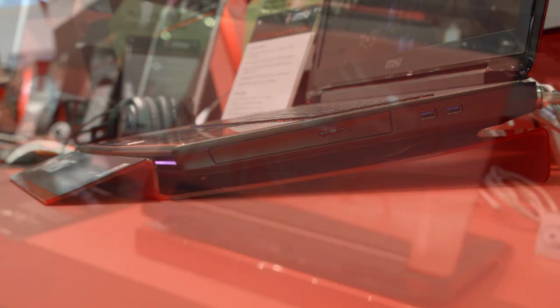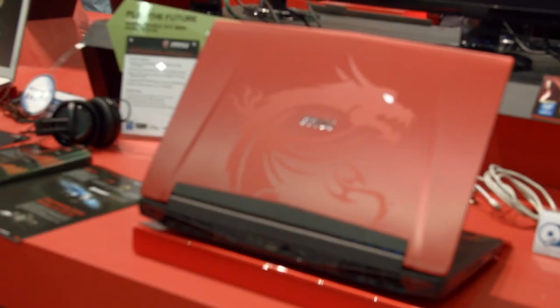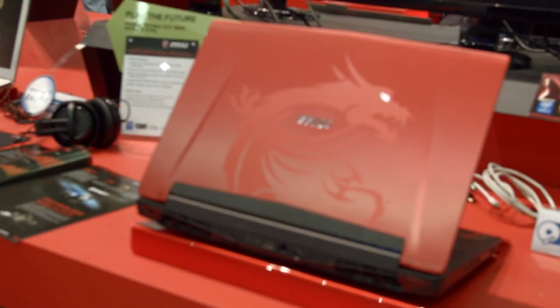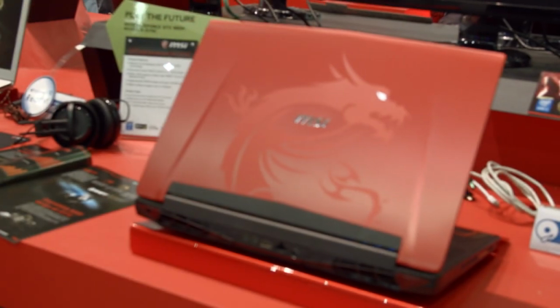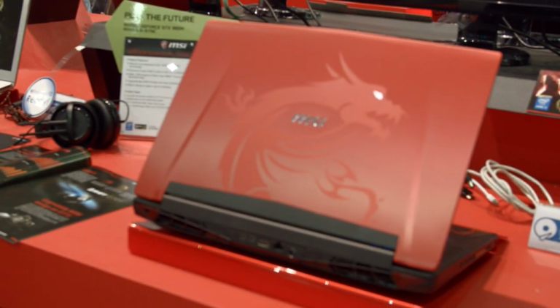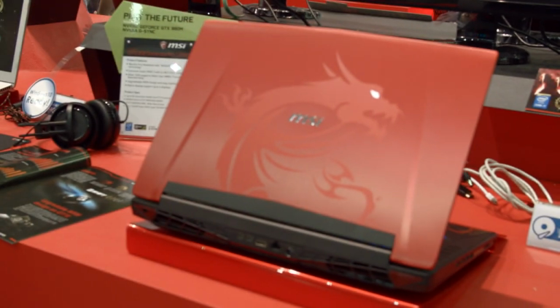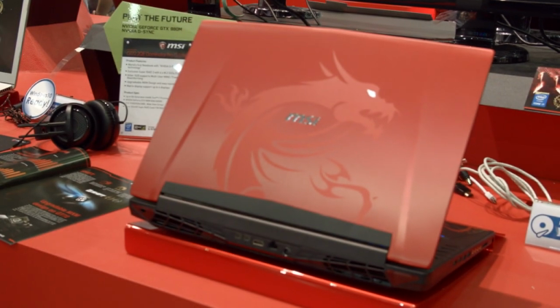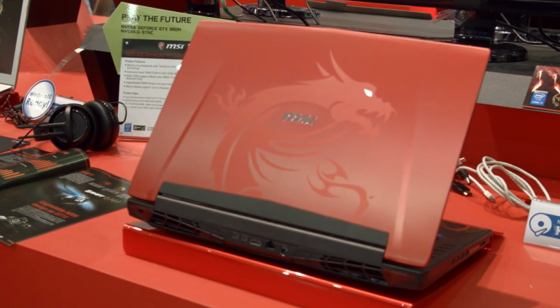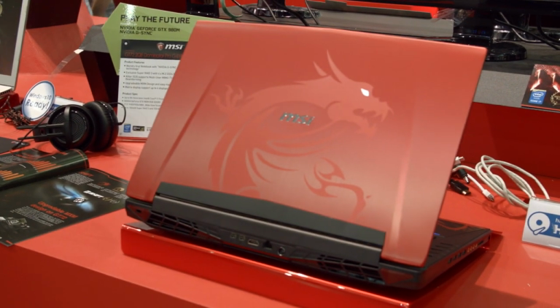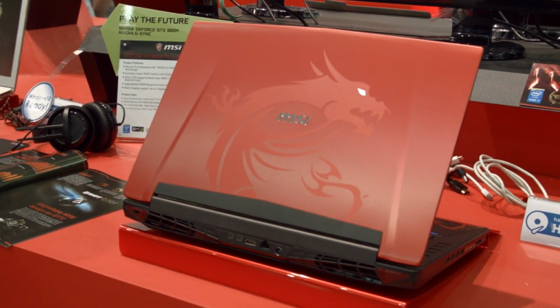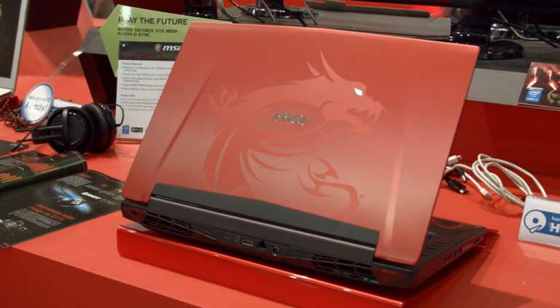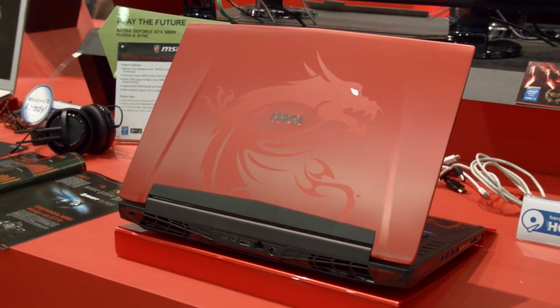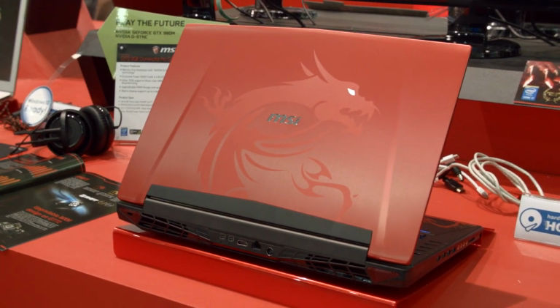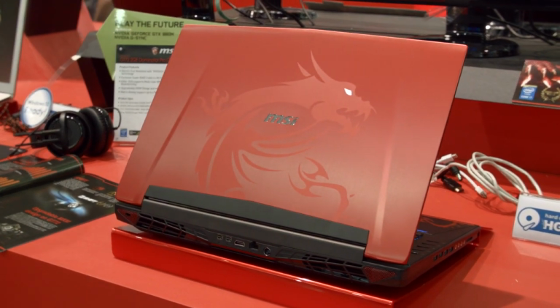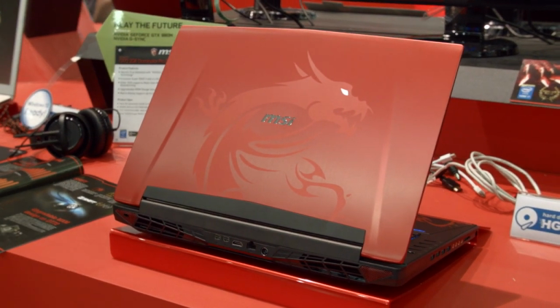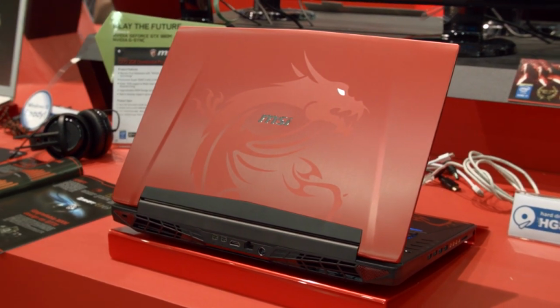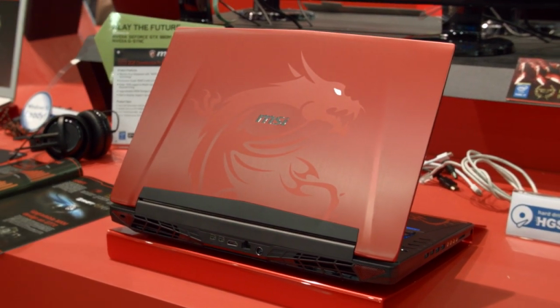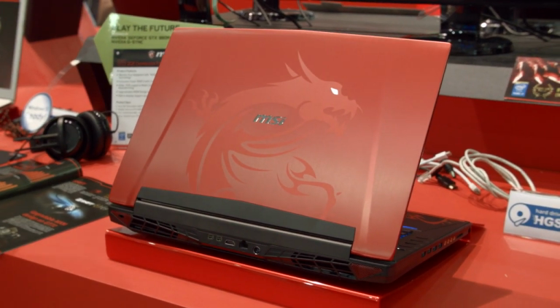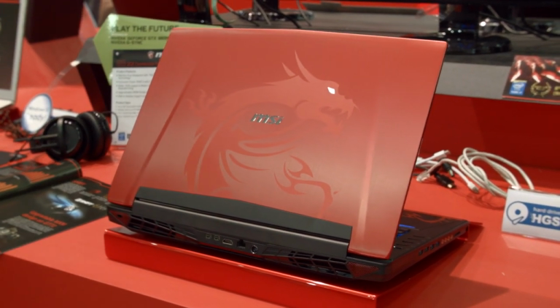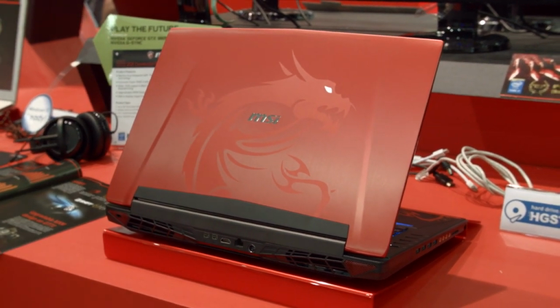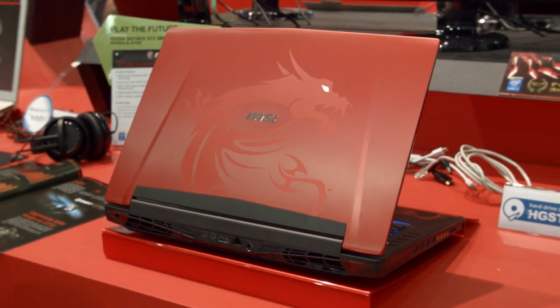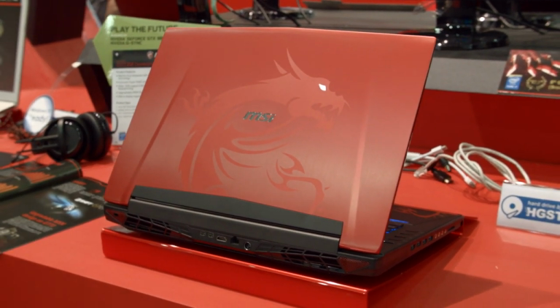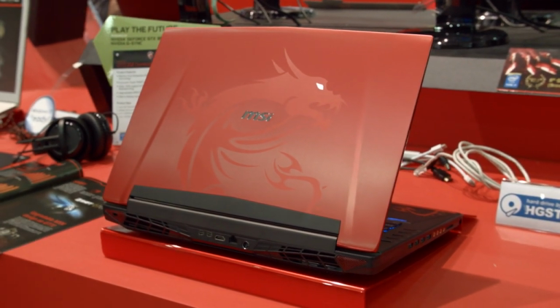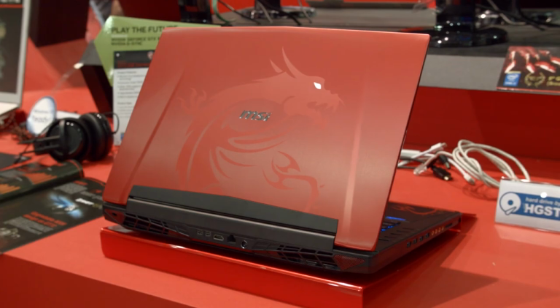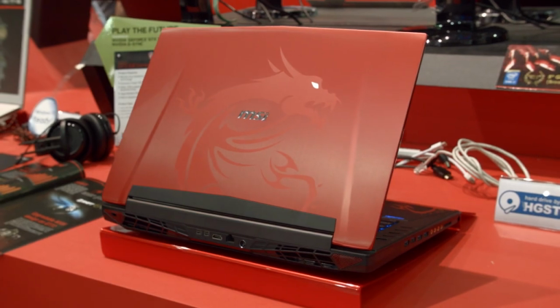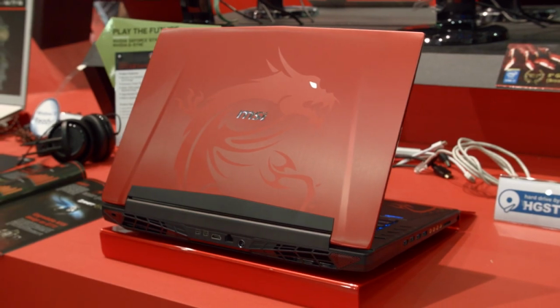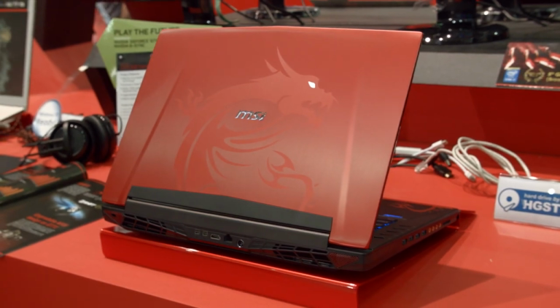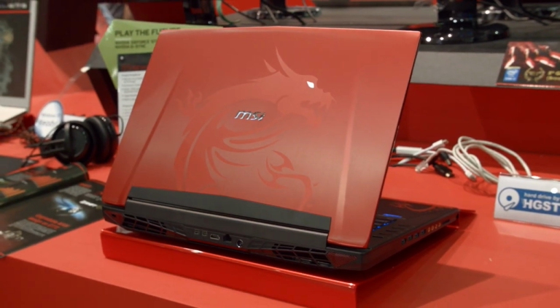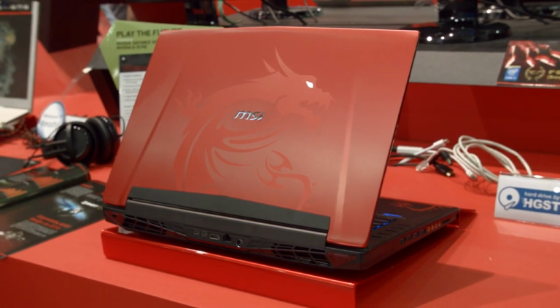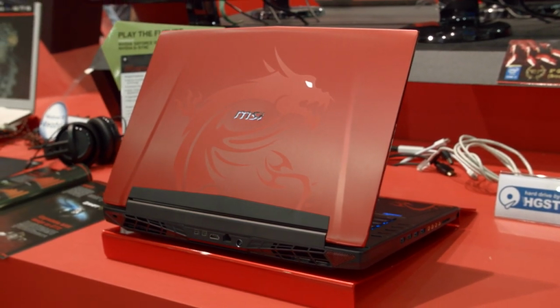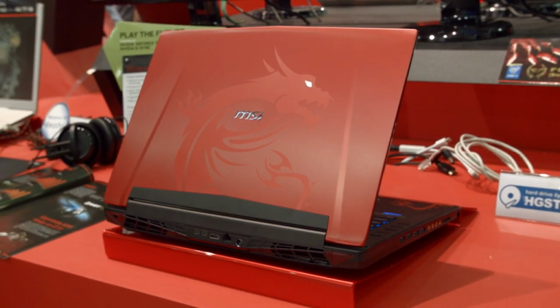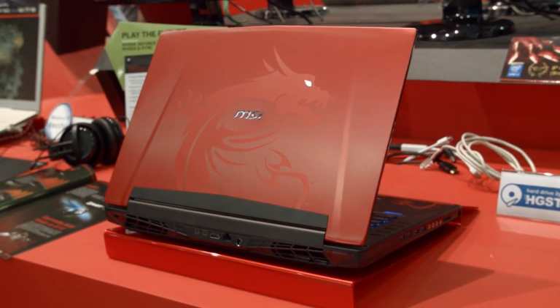What's new in both of these units is the Nahamik Audio Processing Software and Killer Networking 1535 Wireless AC.